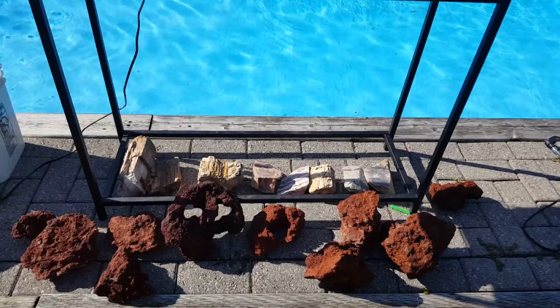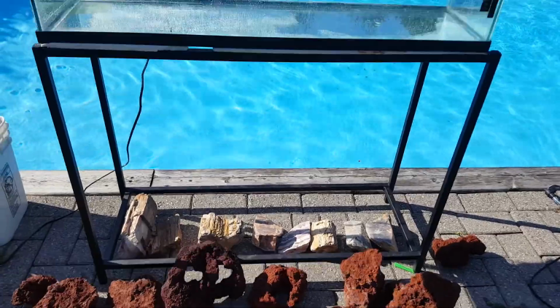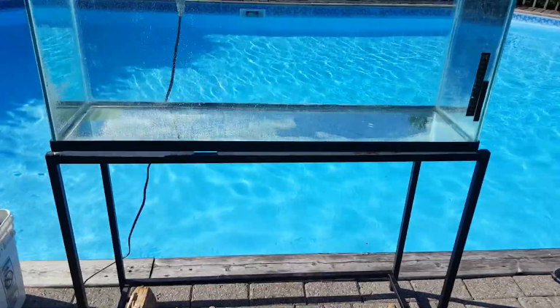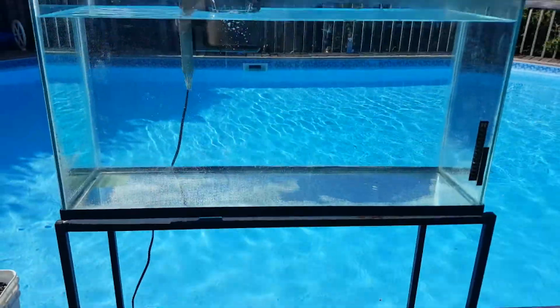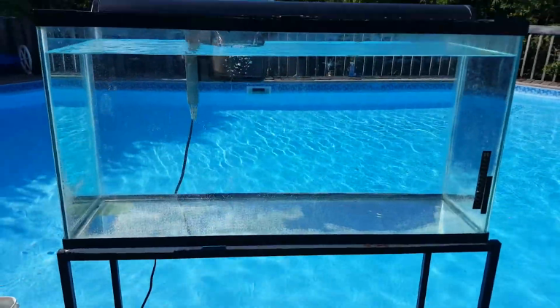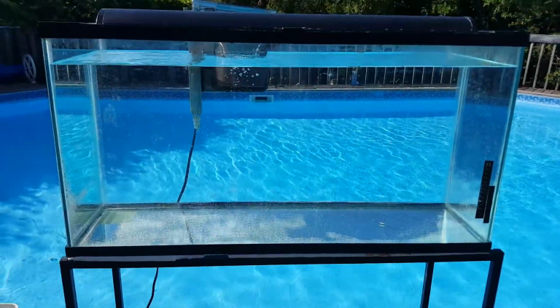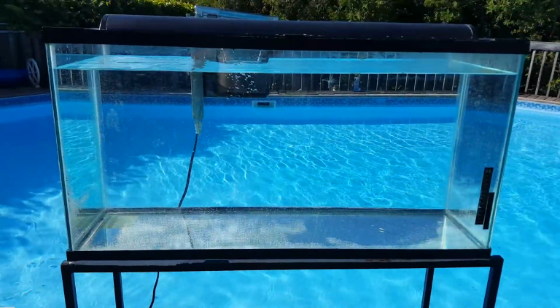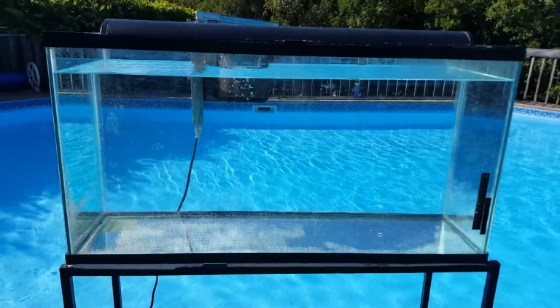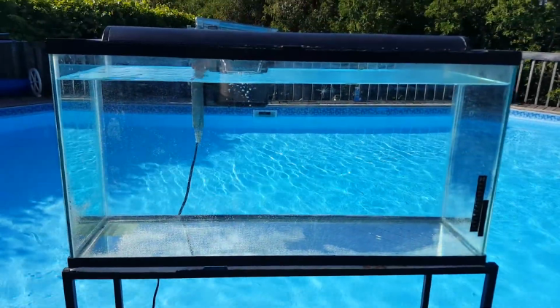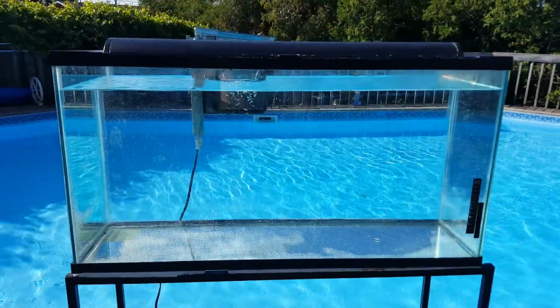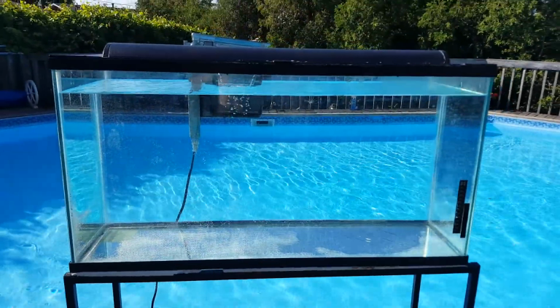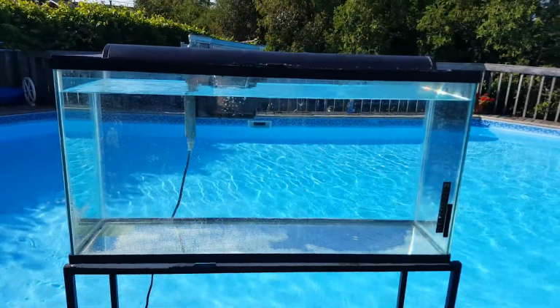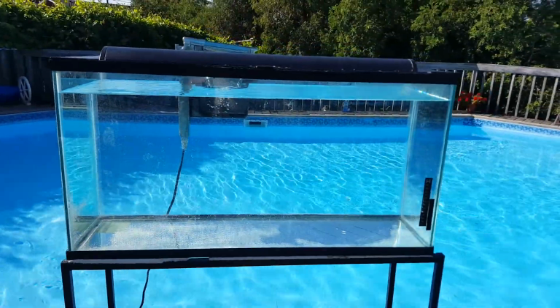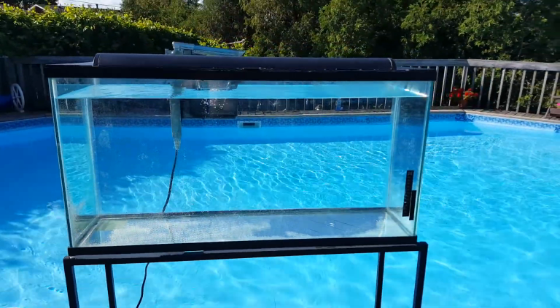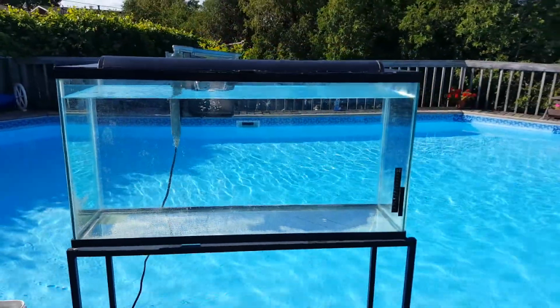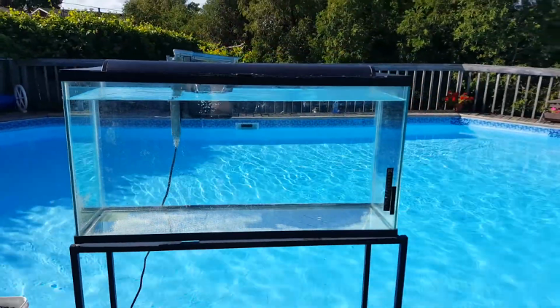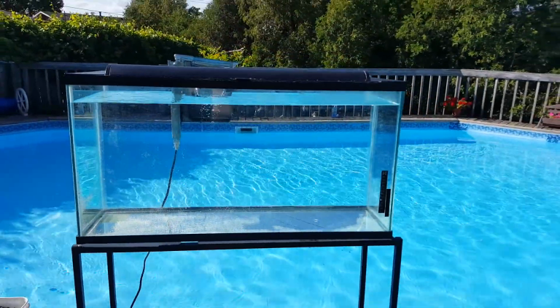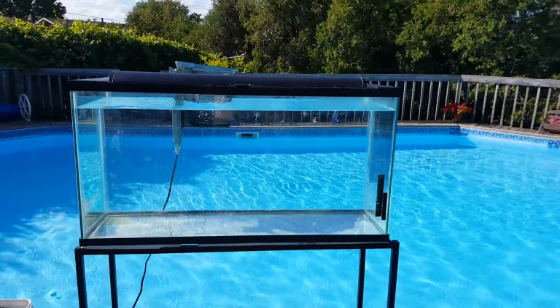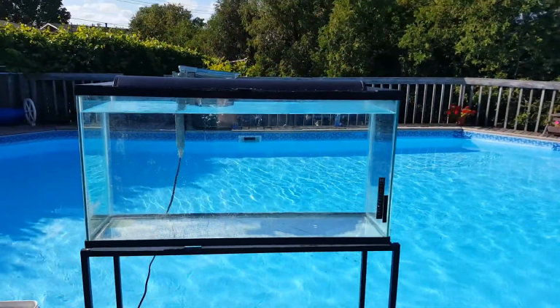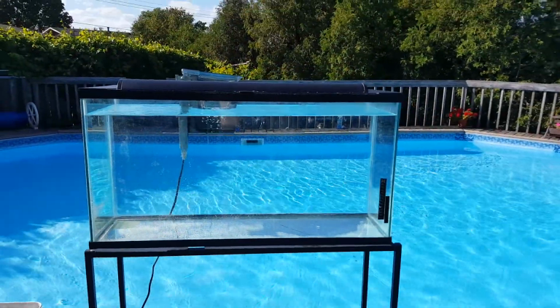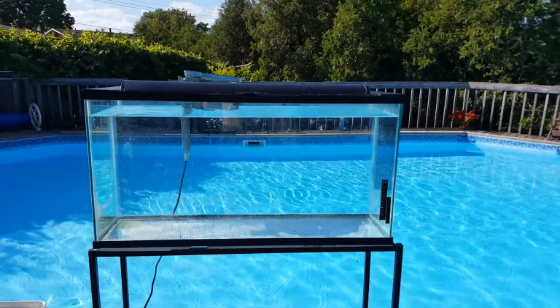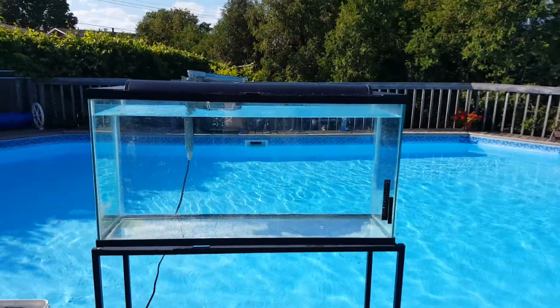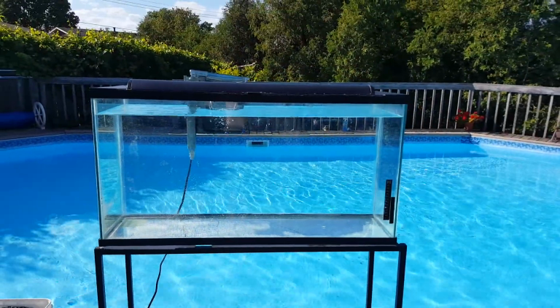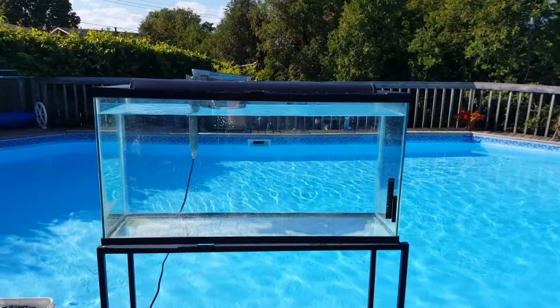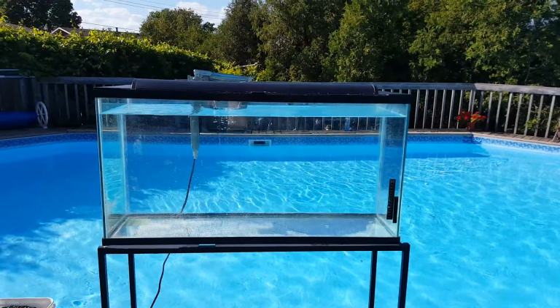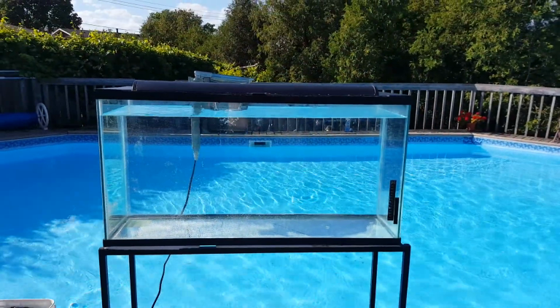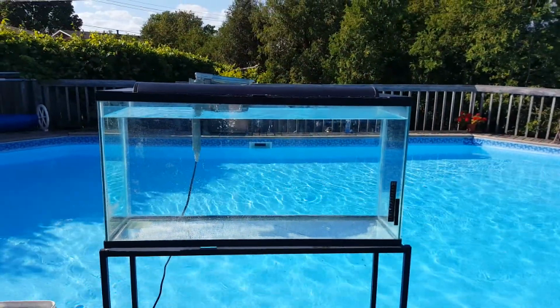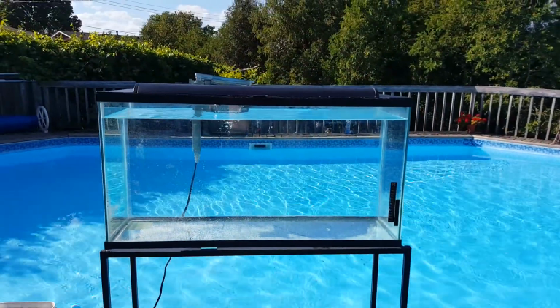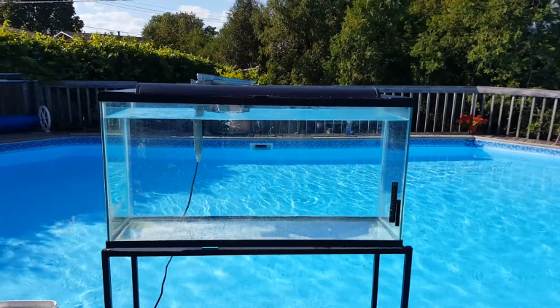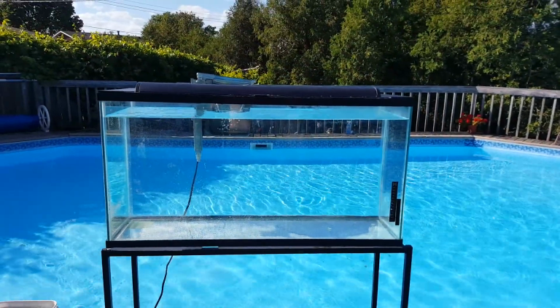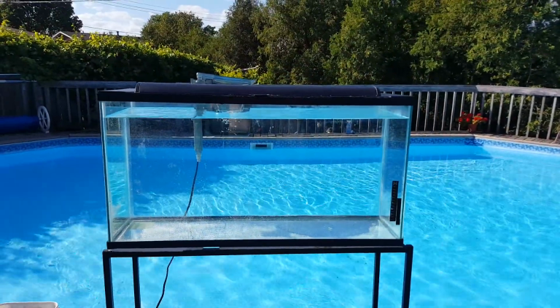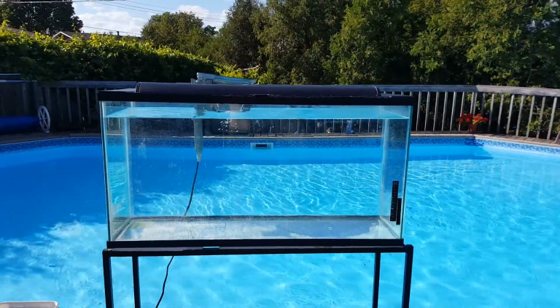None of the seals are broken — this tank does not leak. Email me for info. Thank you, bye.